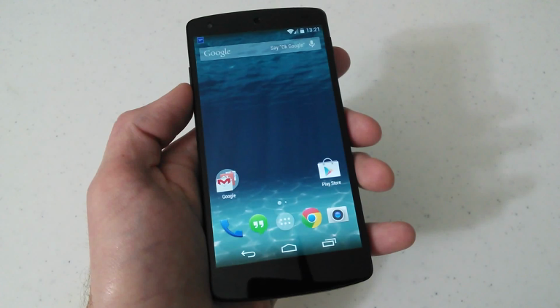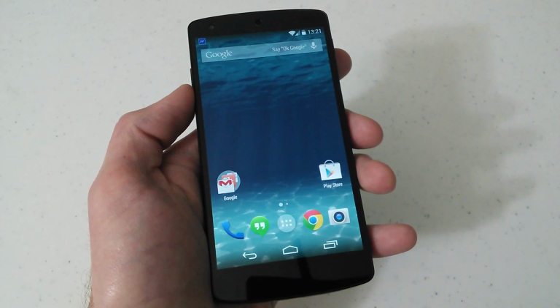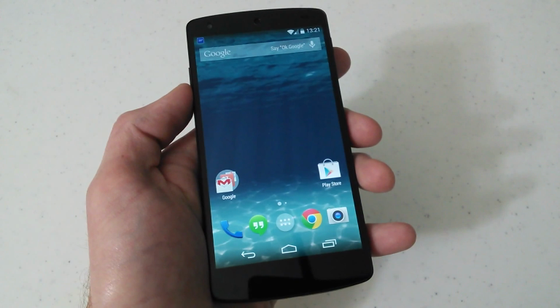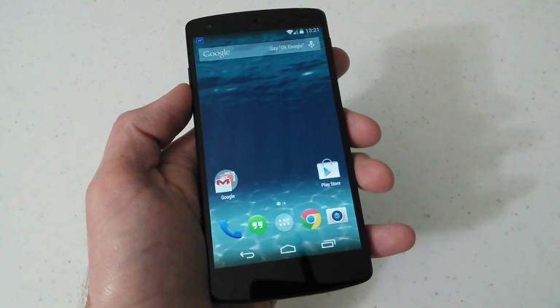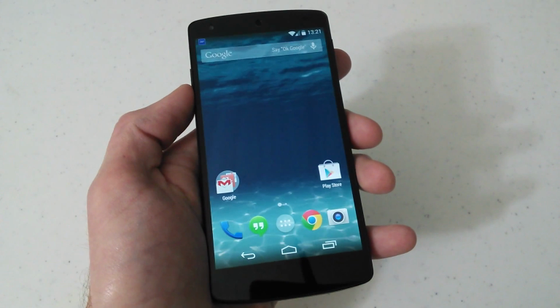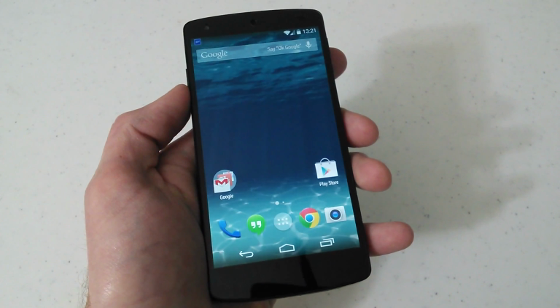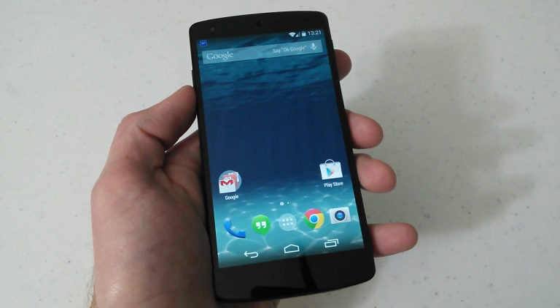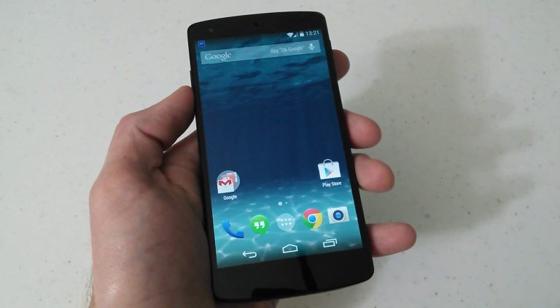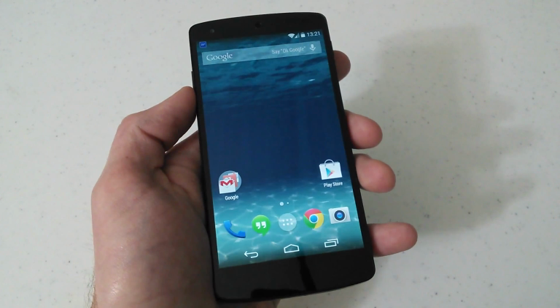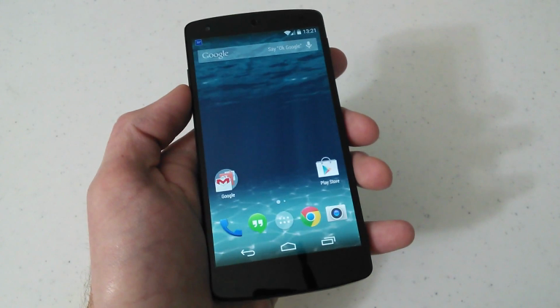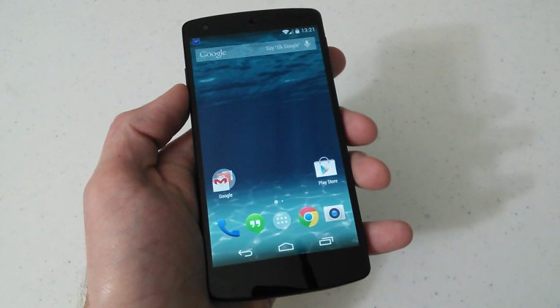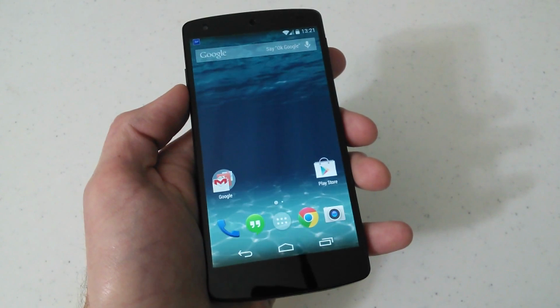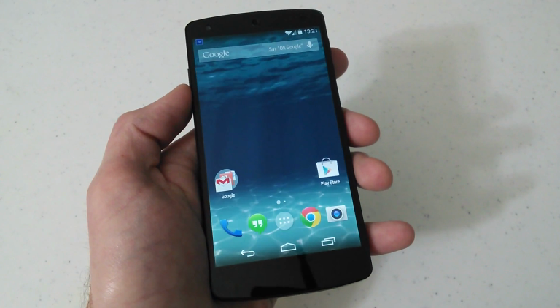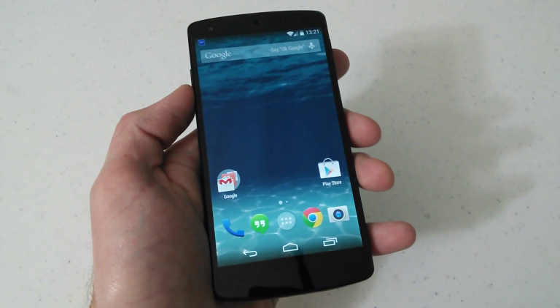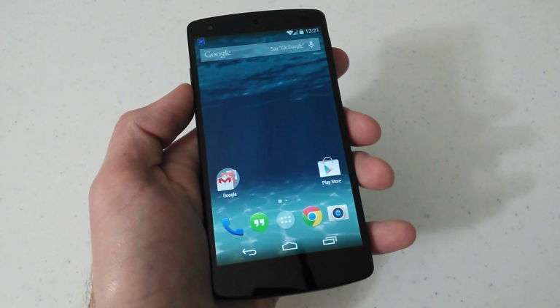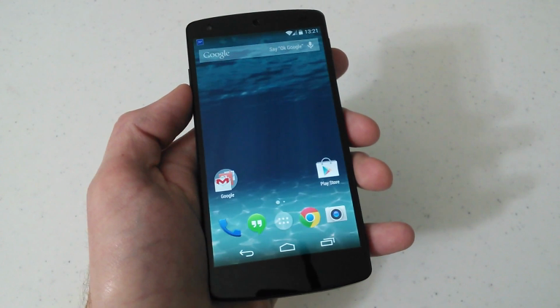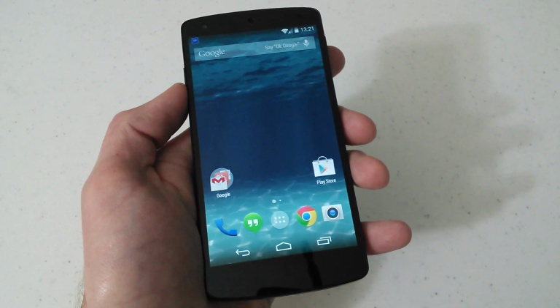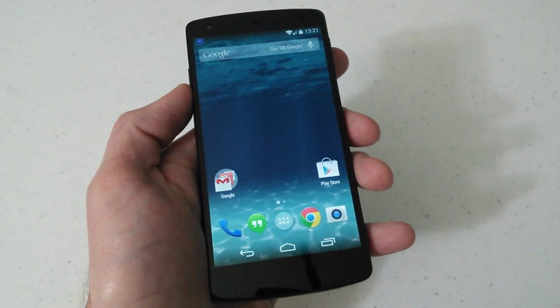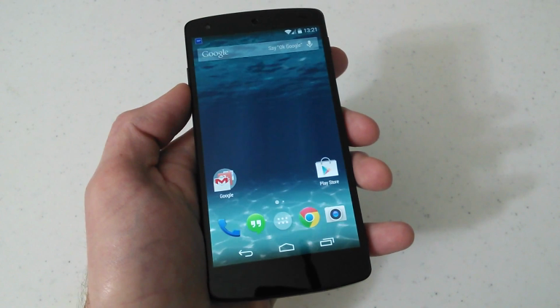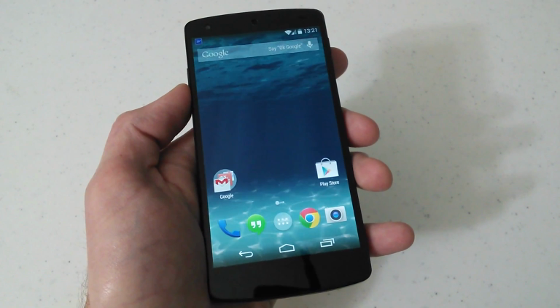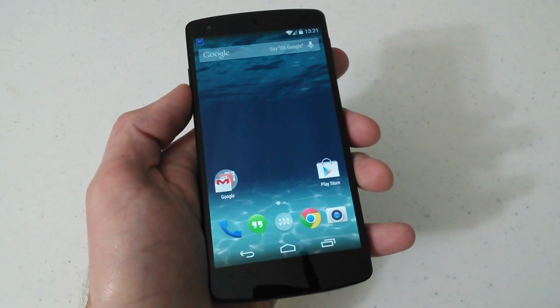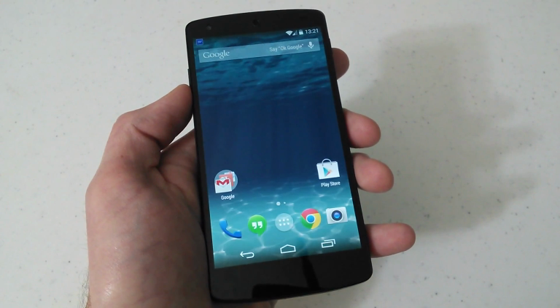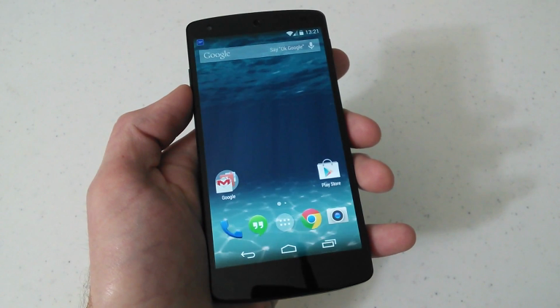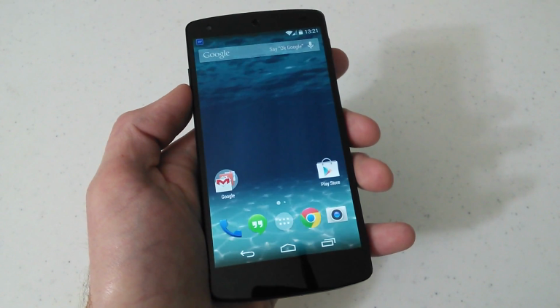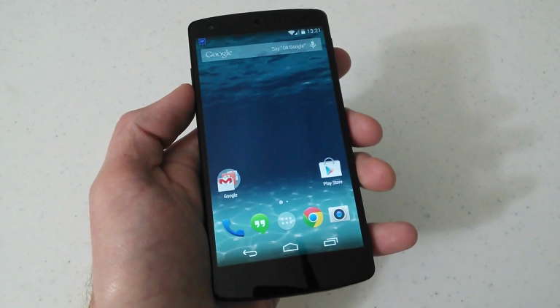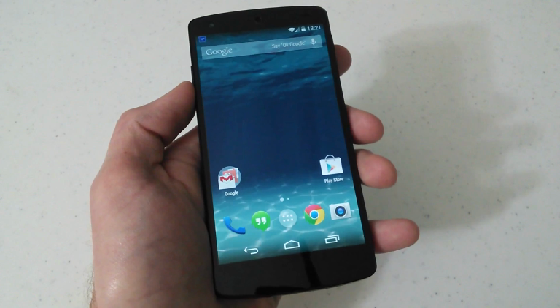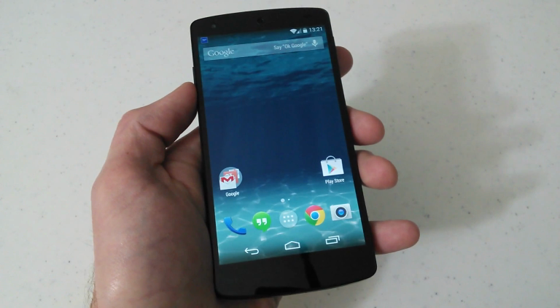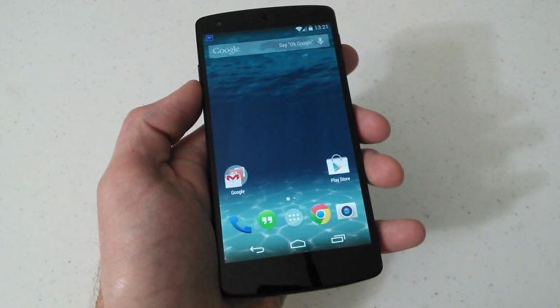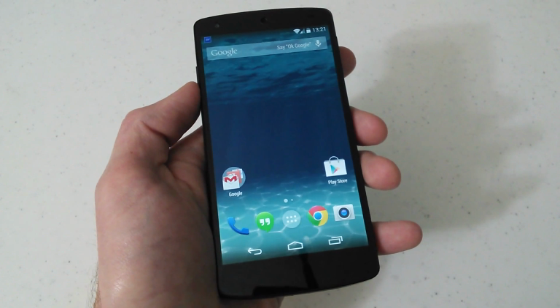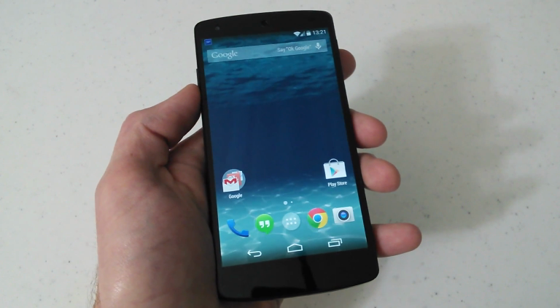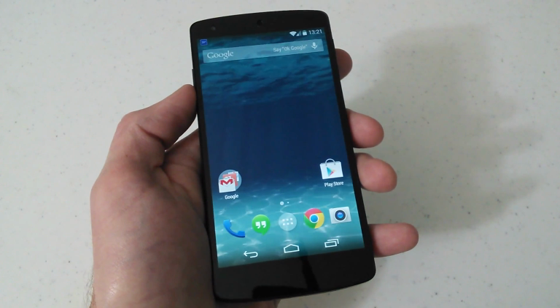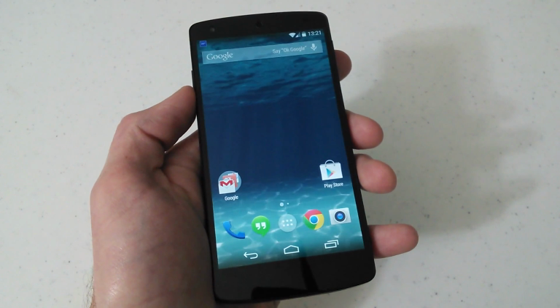What I have for you guys is a hands-on video on how to hard reset your Google Nexus 5 phone back to its factory settings.